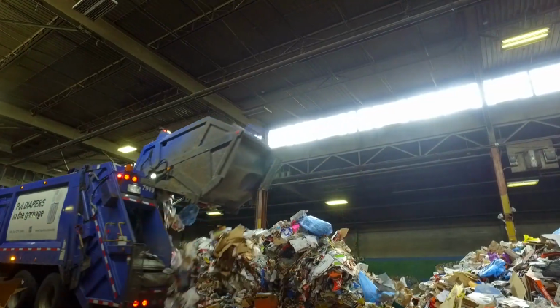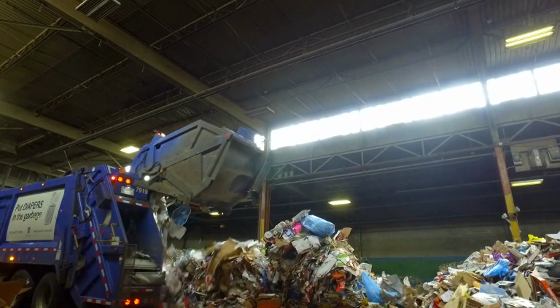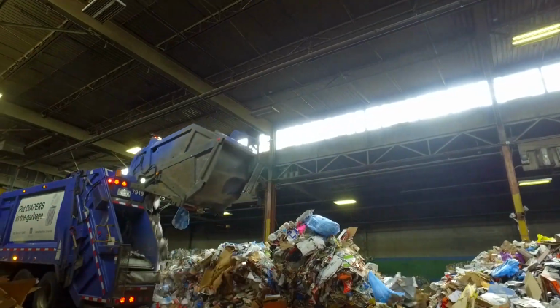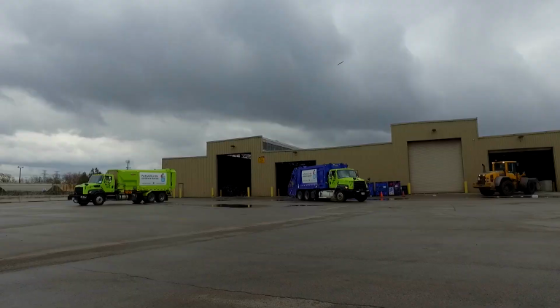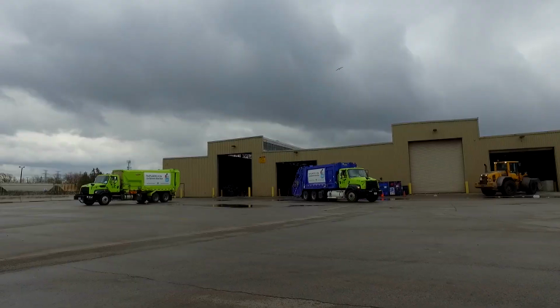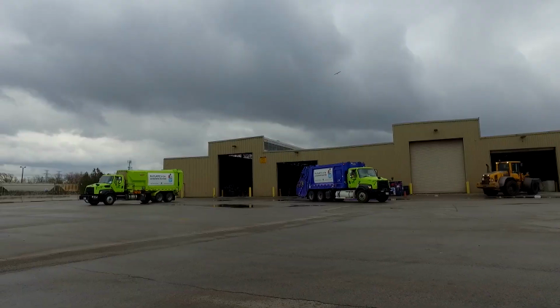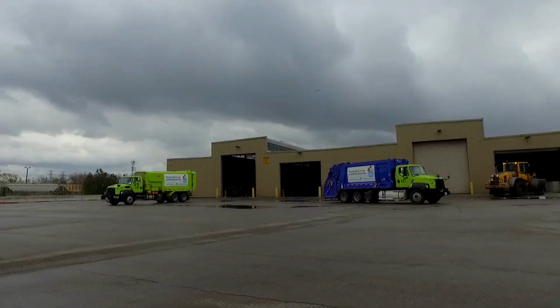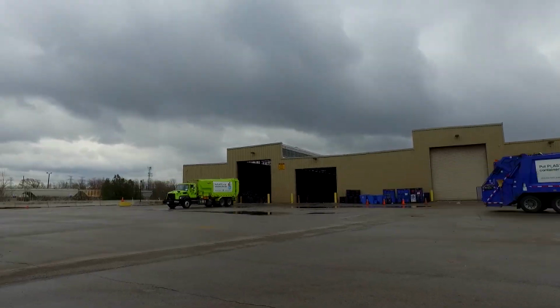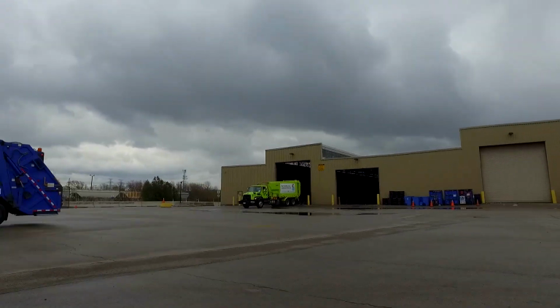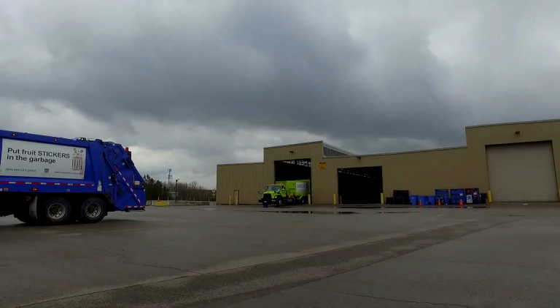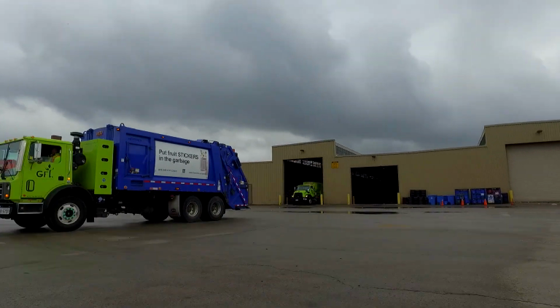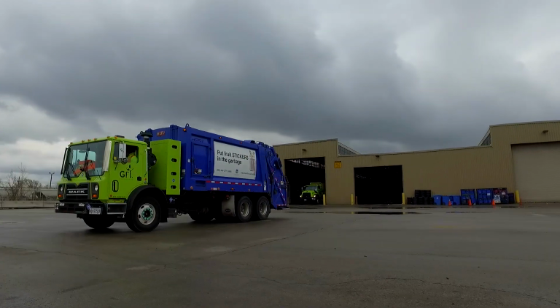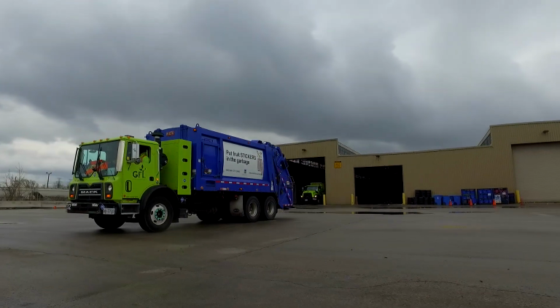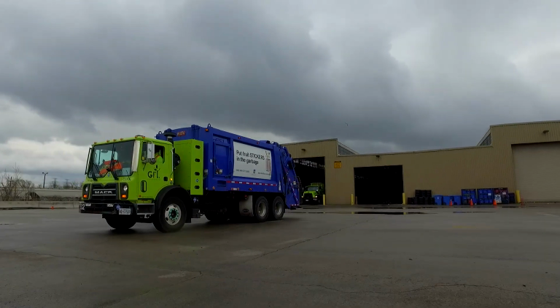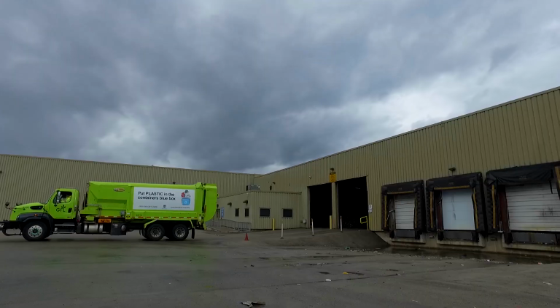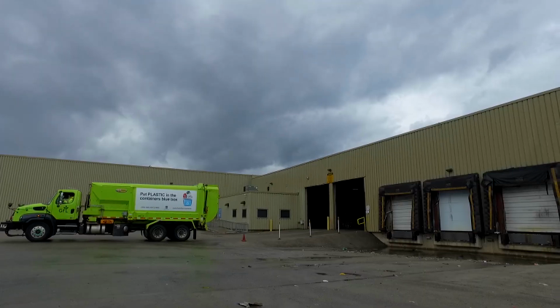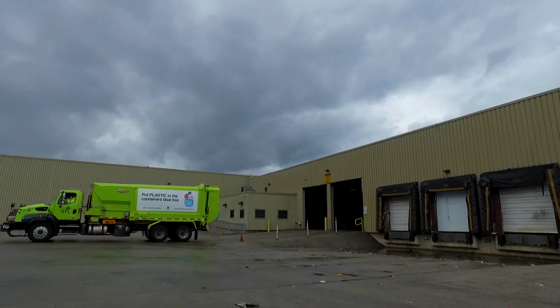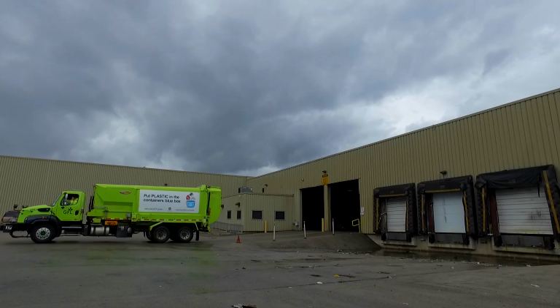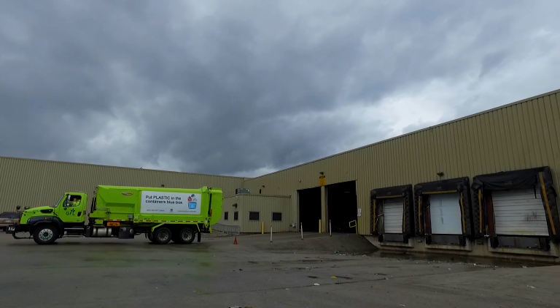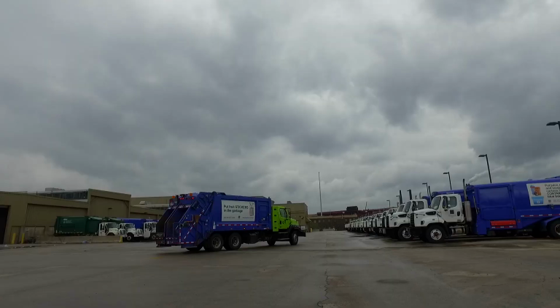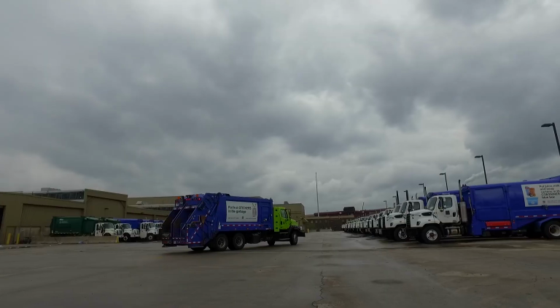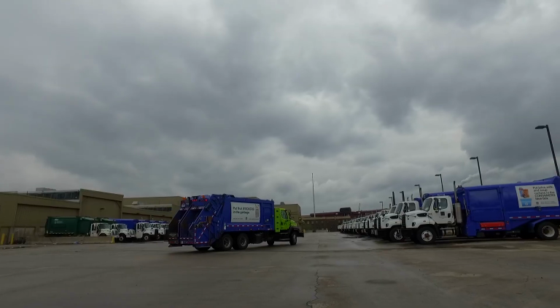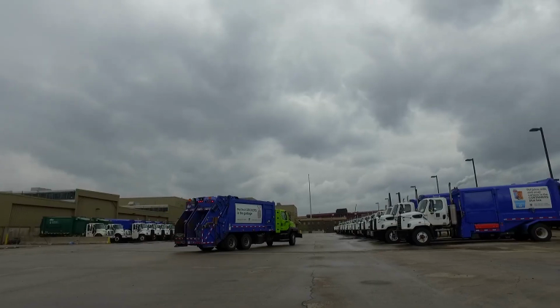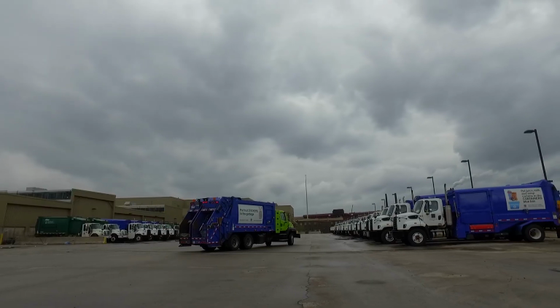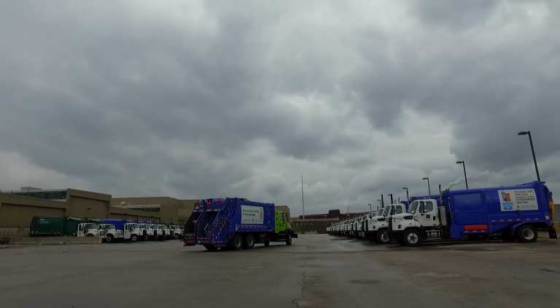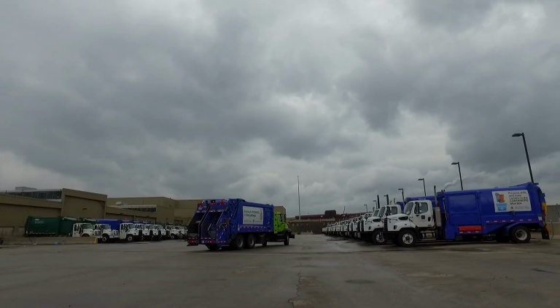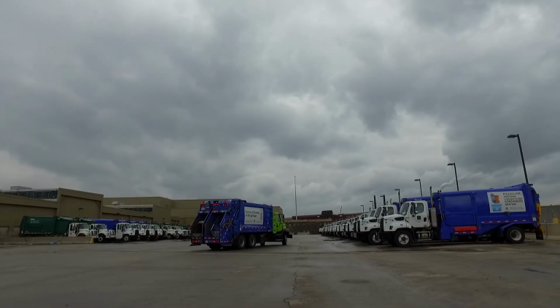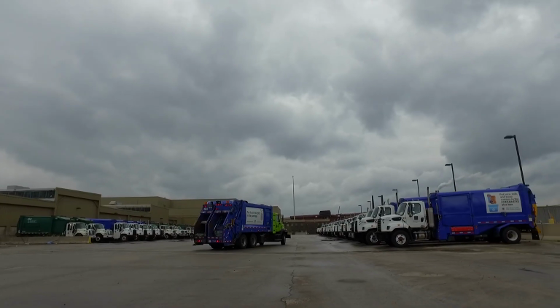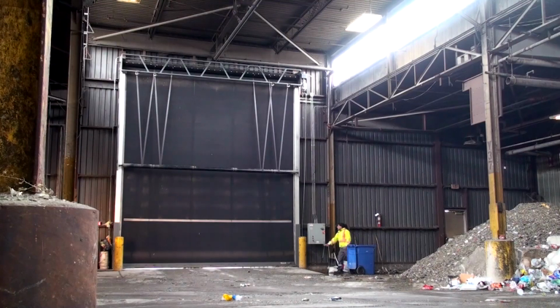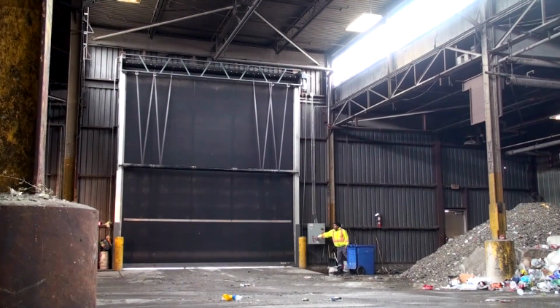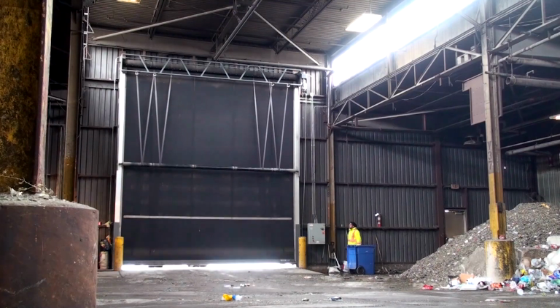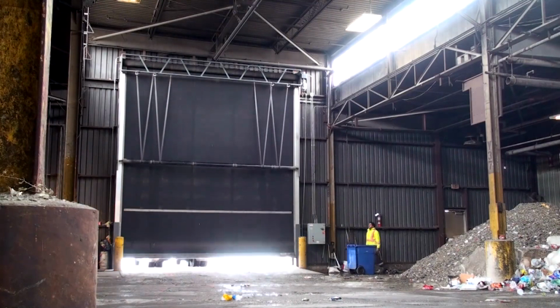Approximately 40 truckloads are brought to the facility every day. Today we are going to follow the process of the containers line.